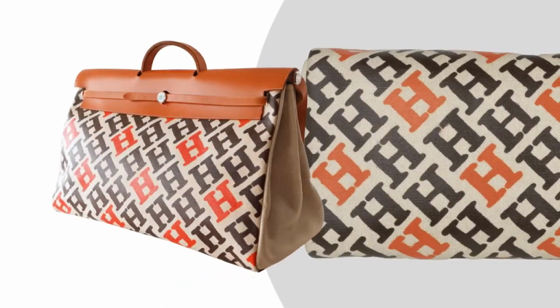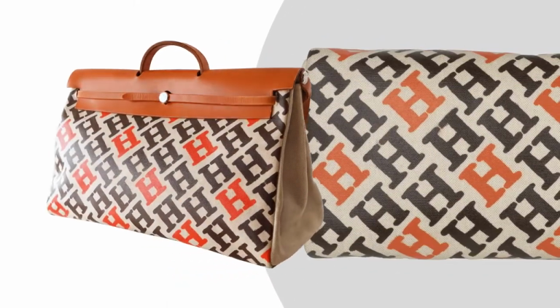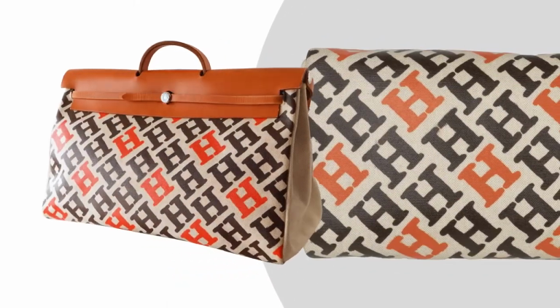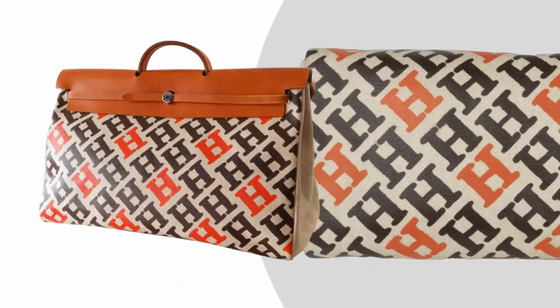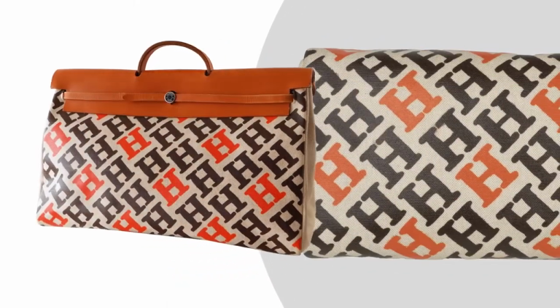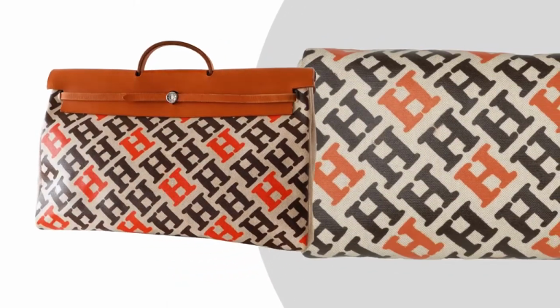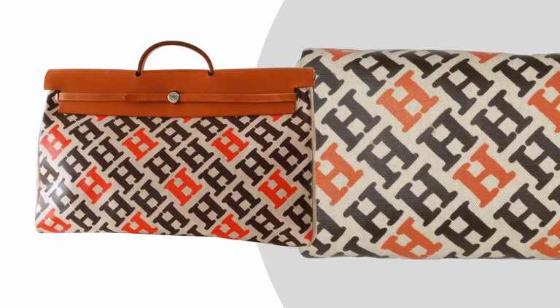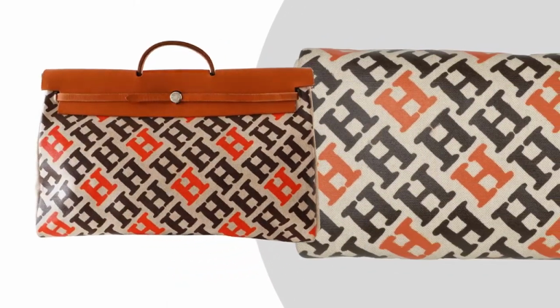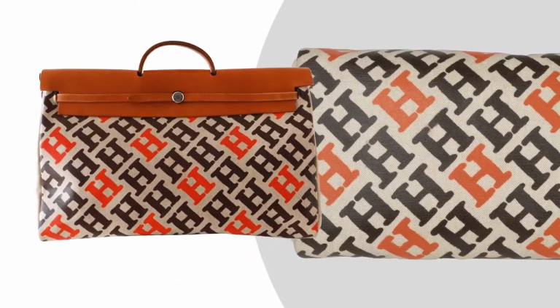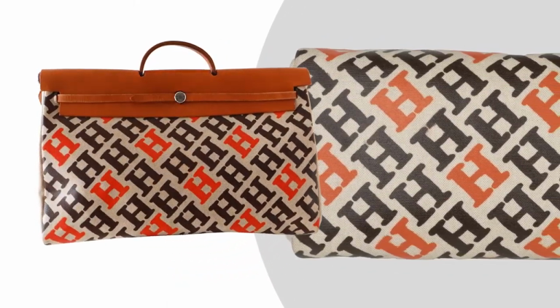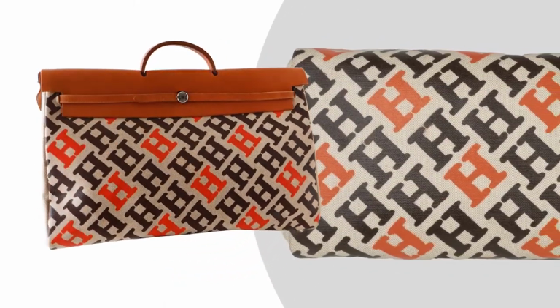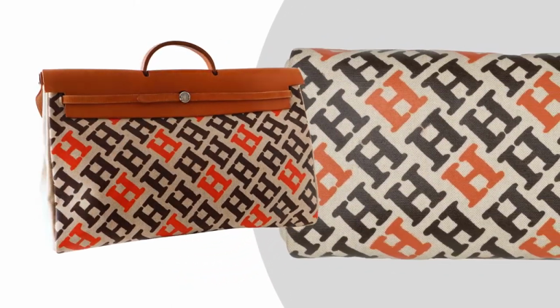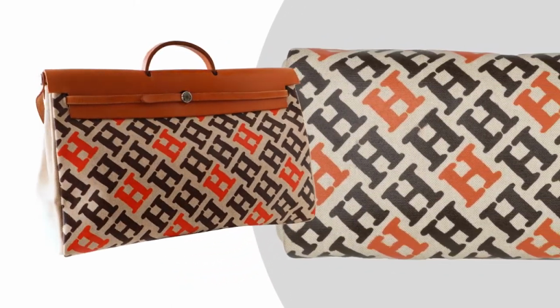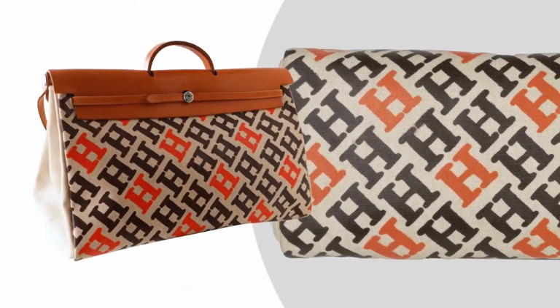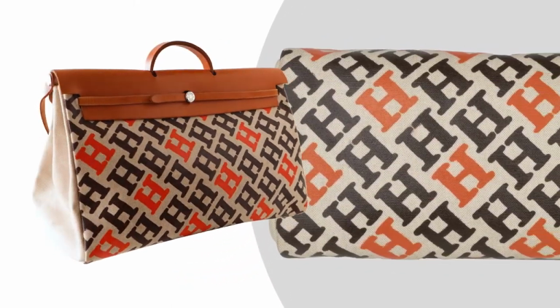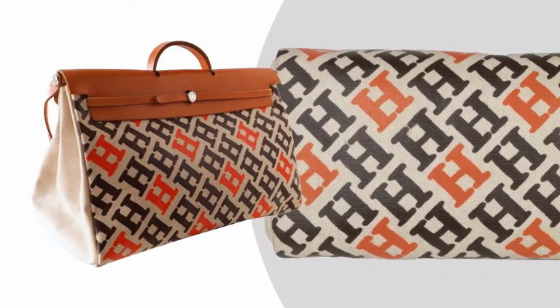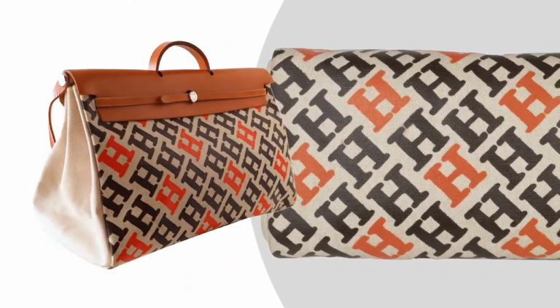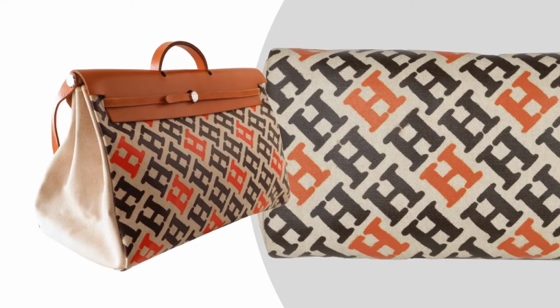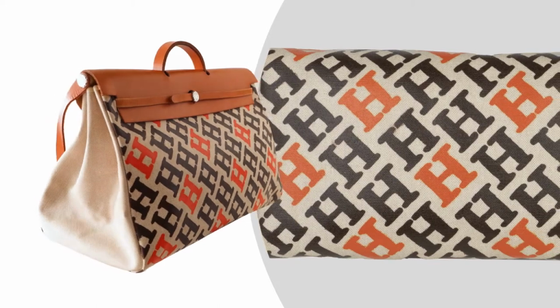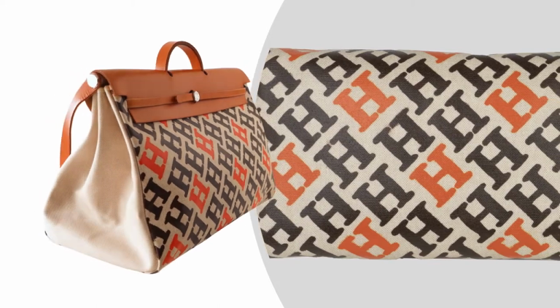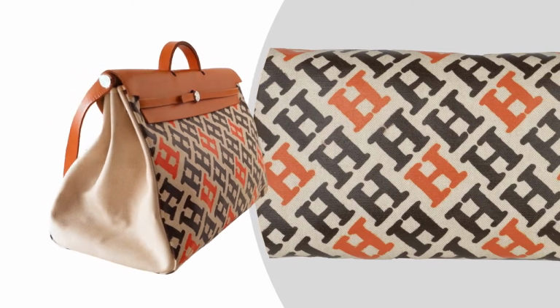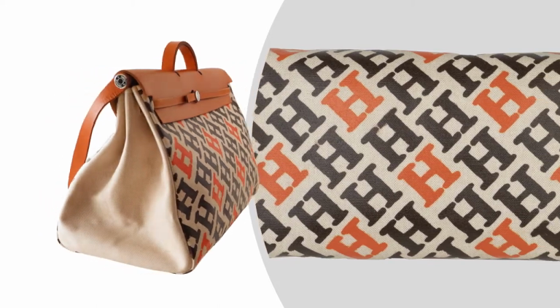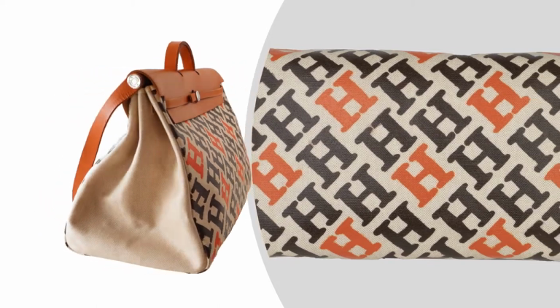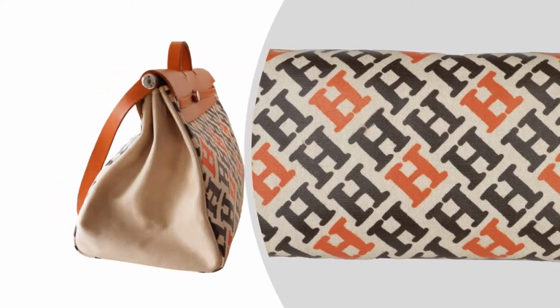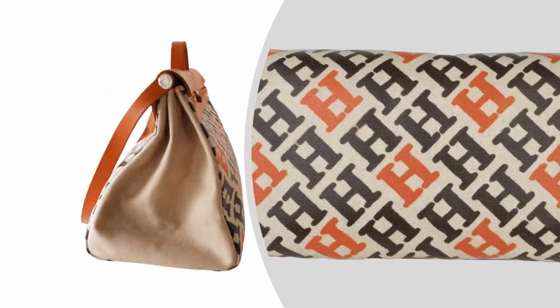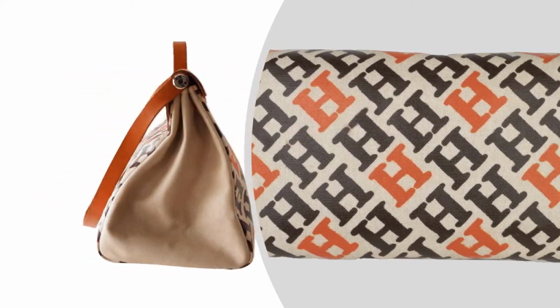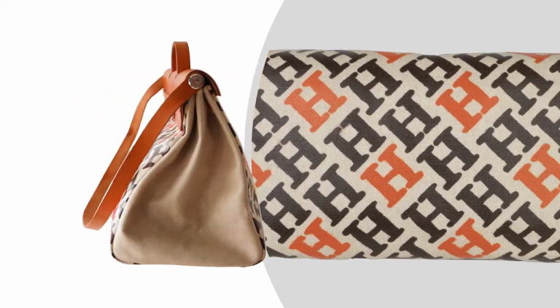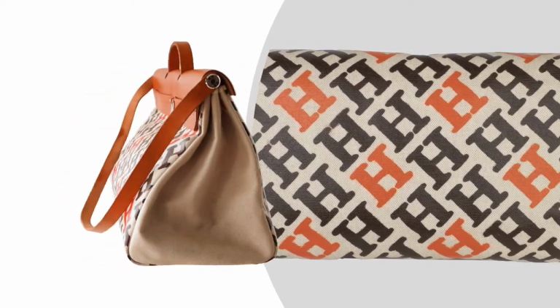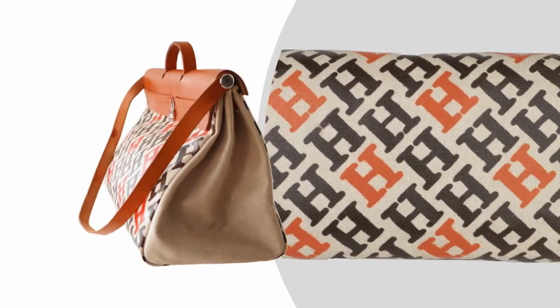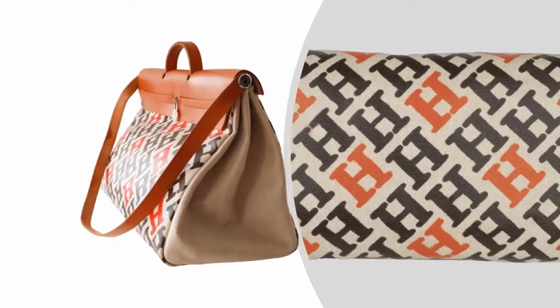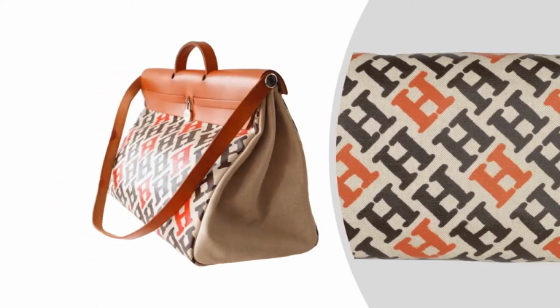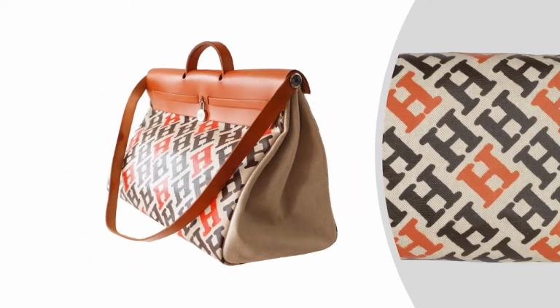Bag measures: Length 50cm, Tall 34cm, Deep 25cm.